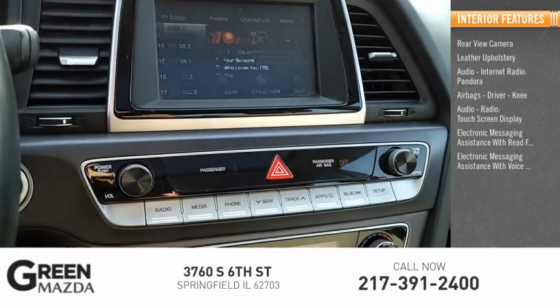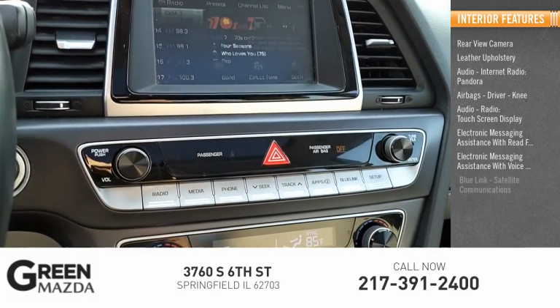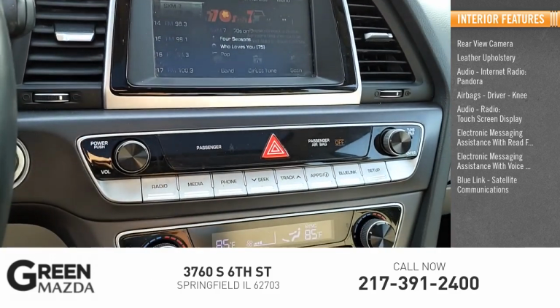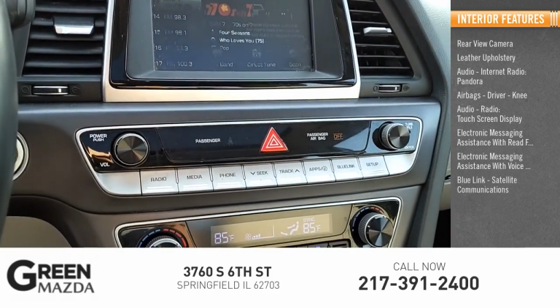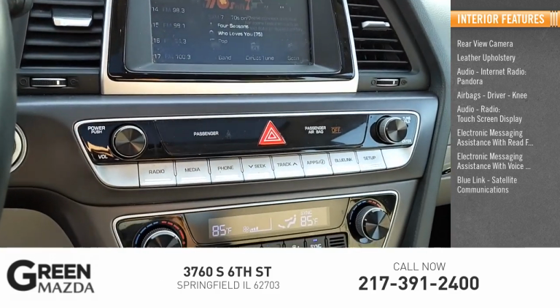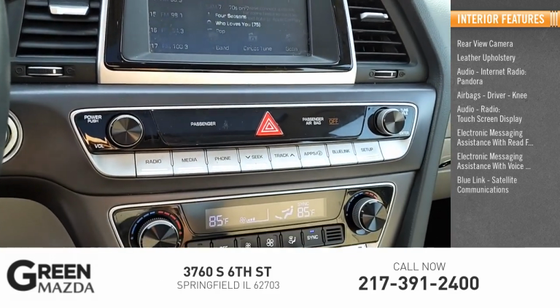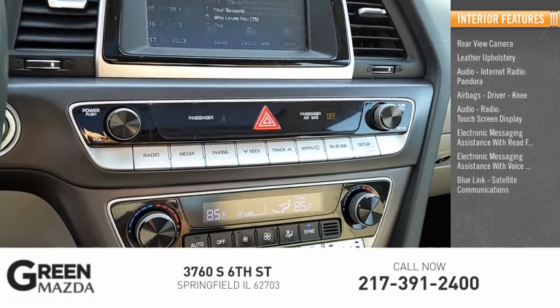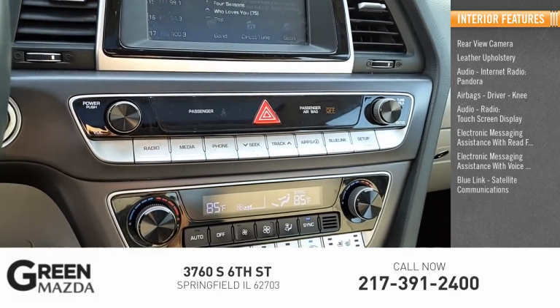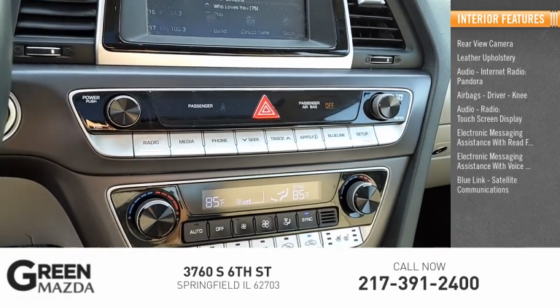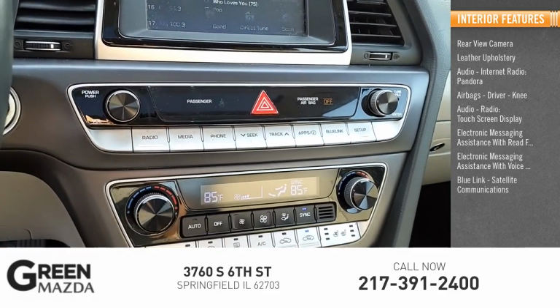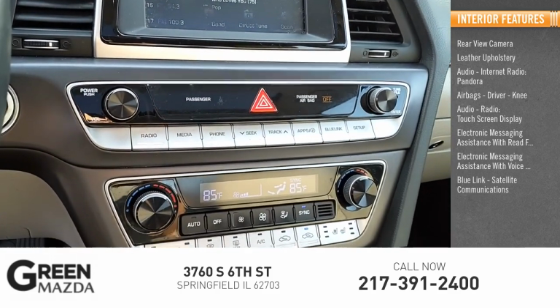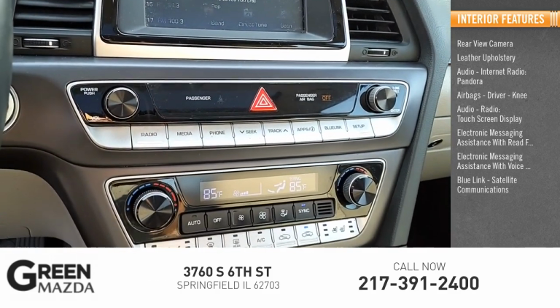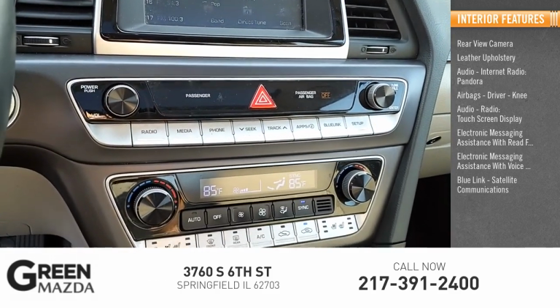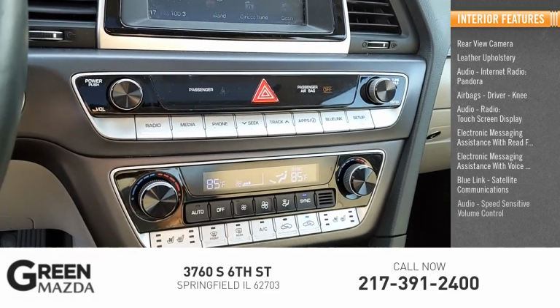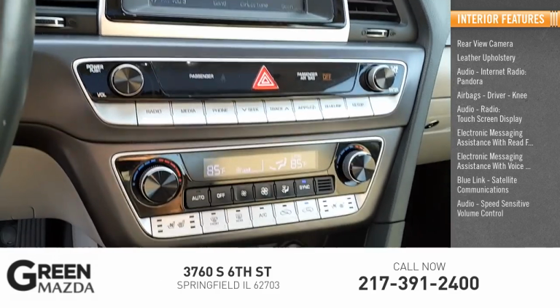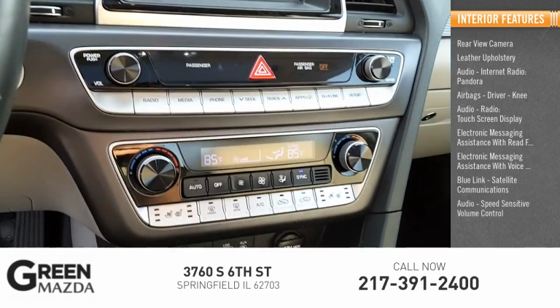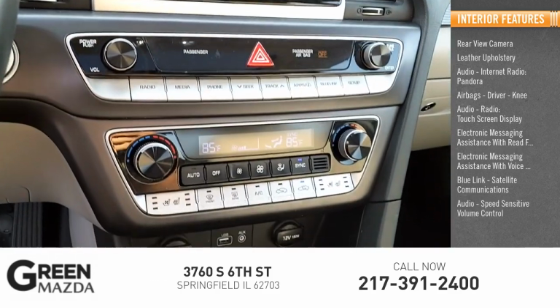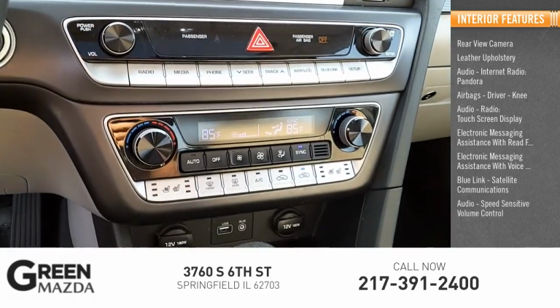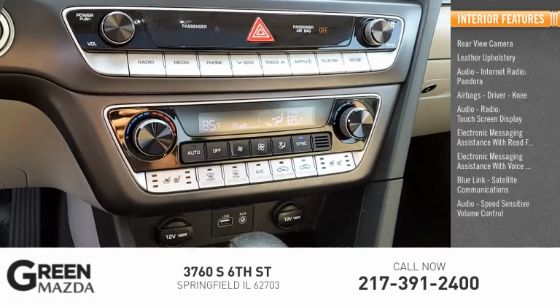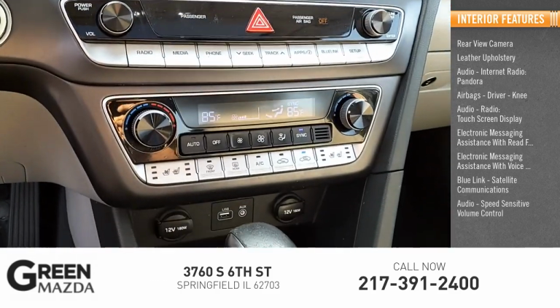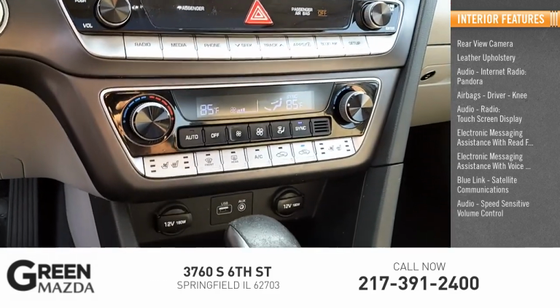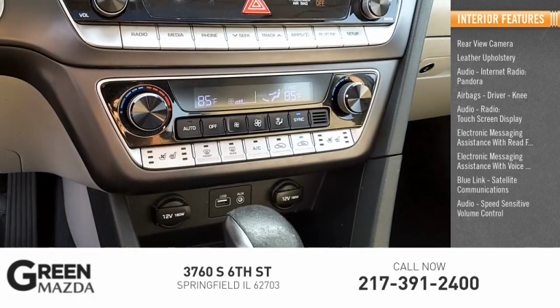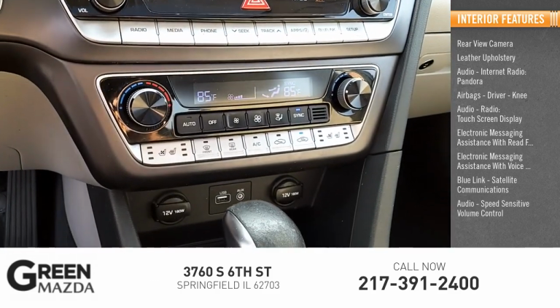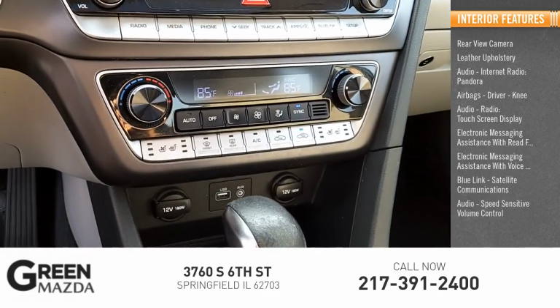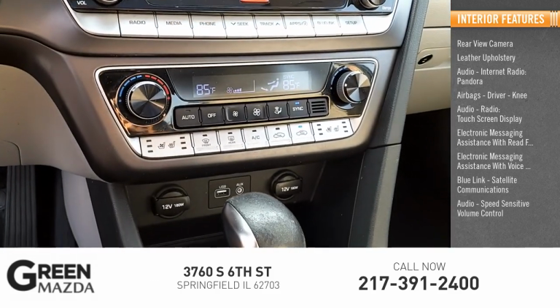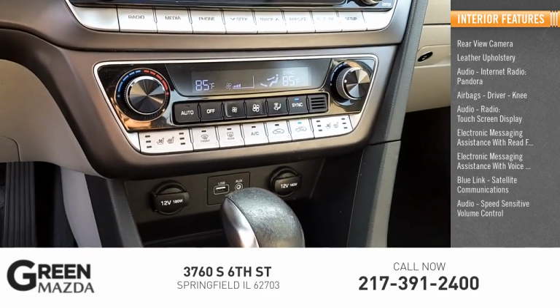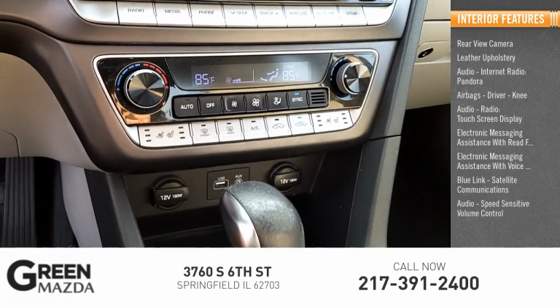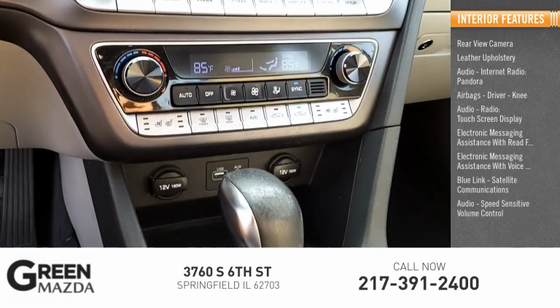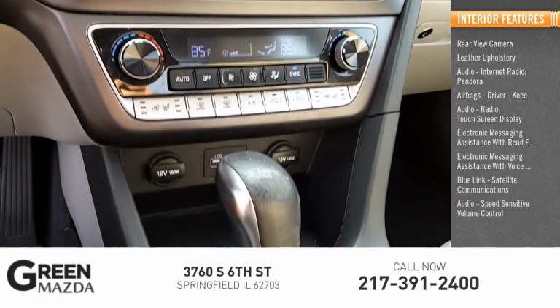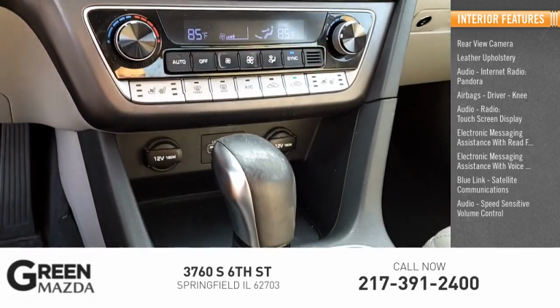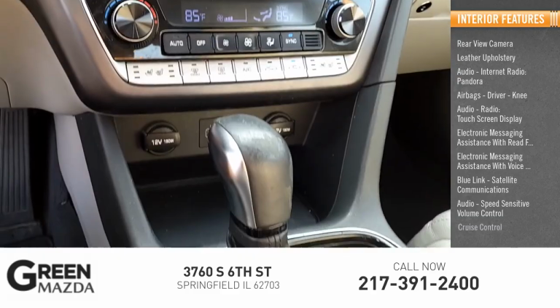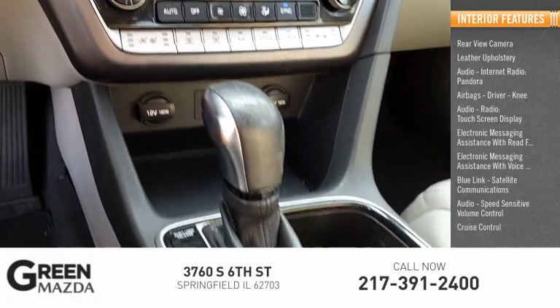Blue Link satellite communications, speed sensitive volume control, and cruise control.